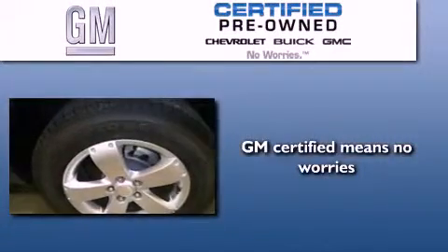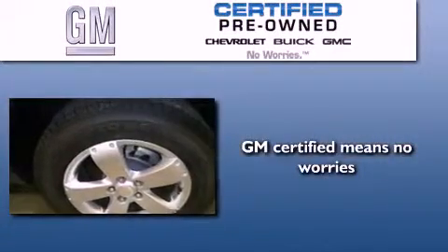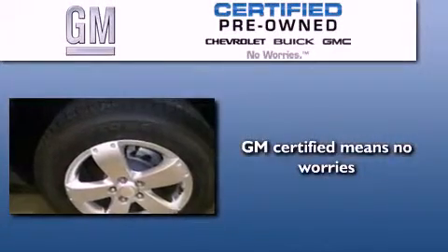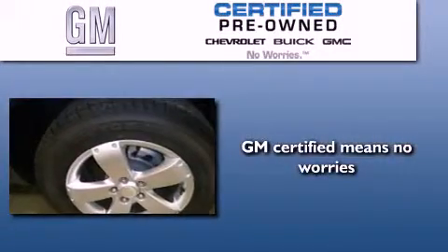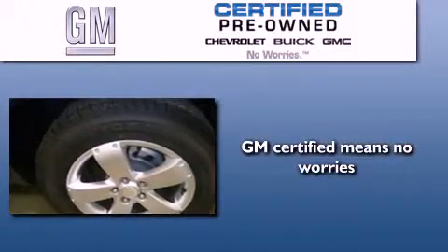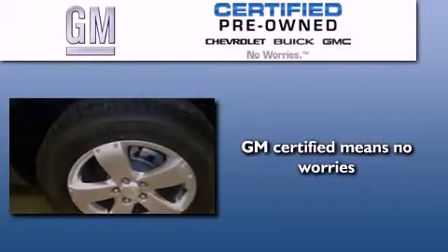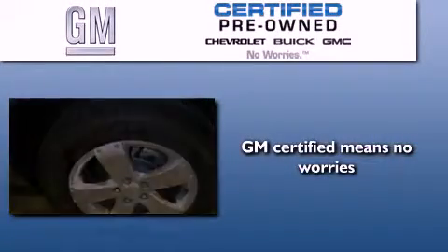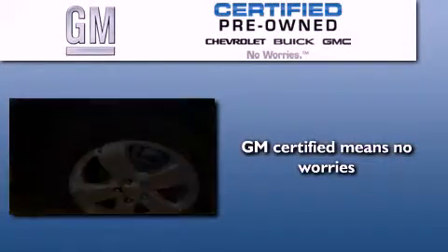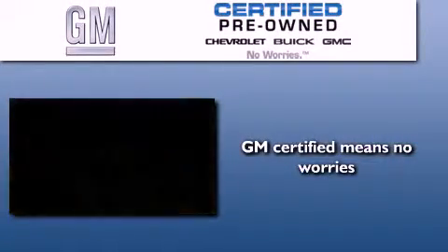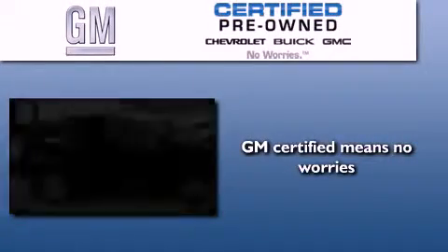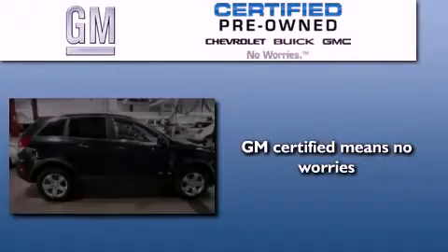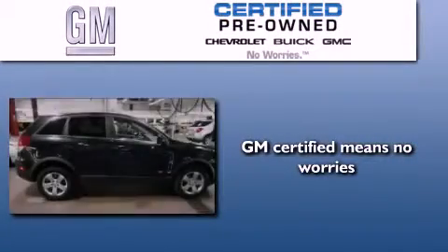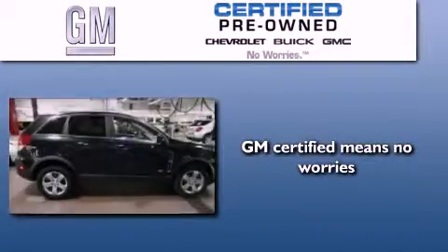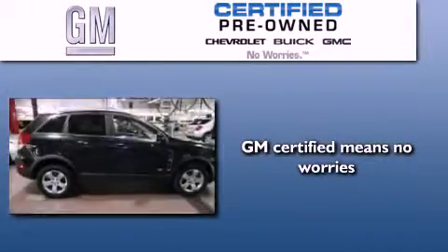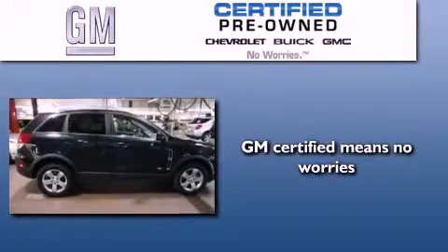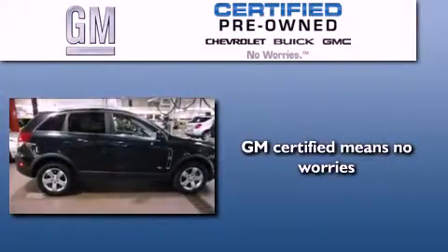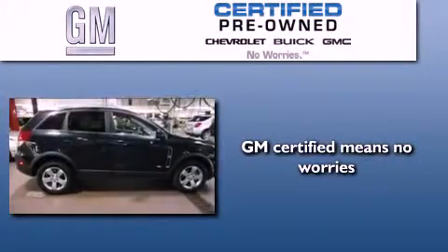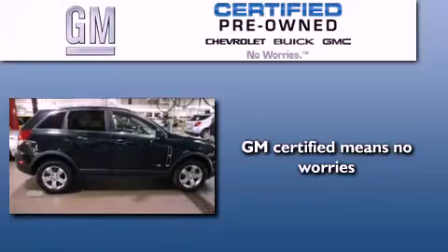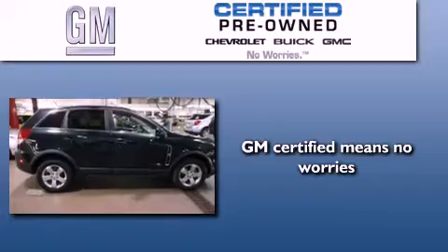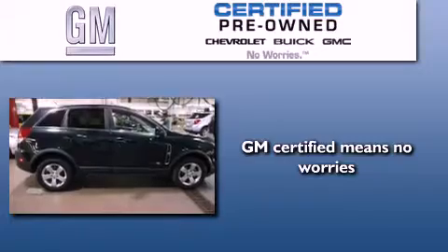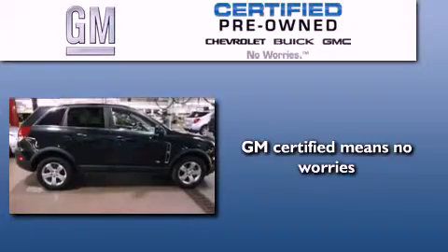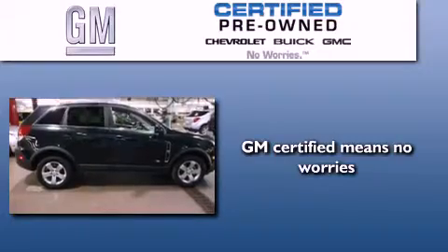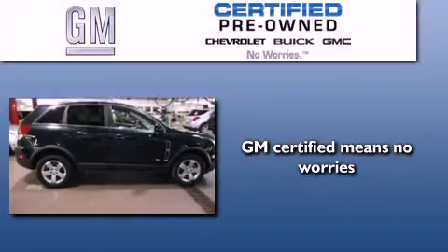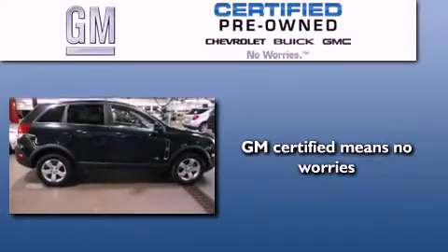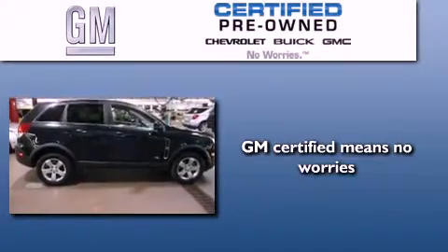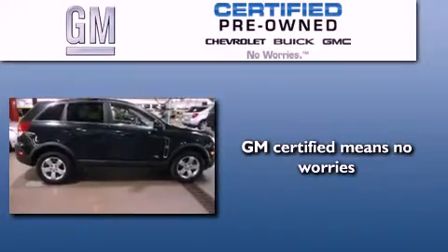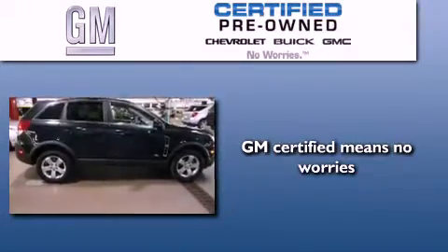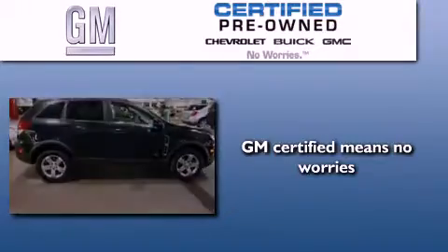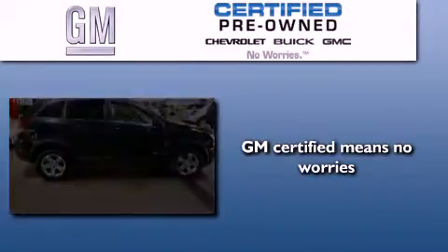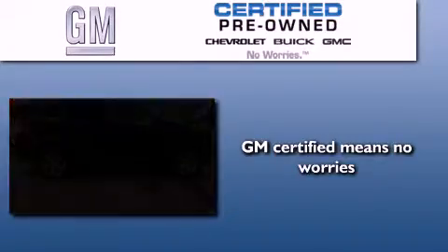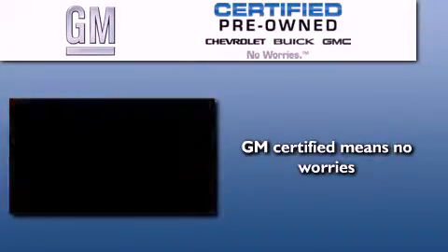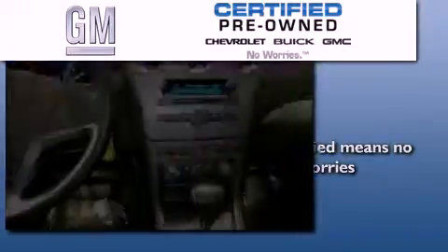A GM certified used vehicle can deliver more satisfaction and certainty than any ordinary used vehicle.